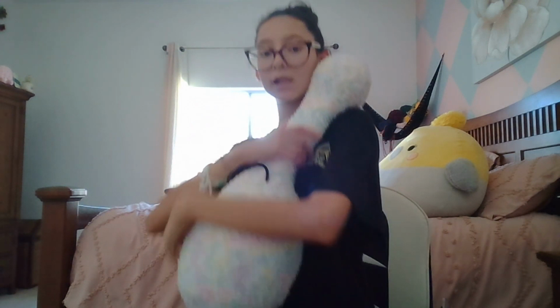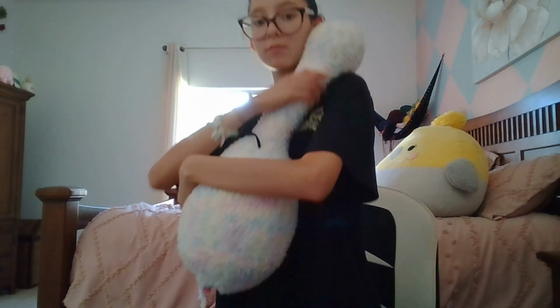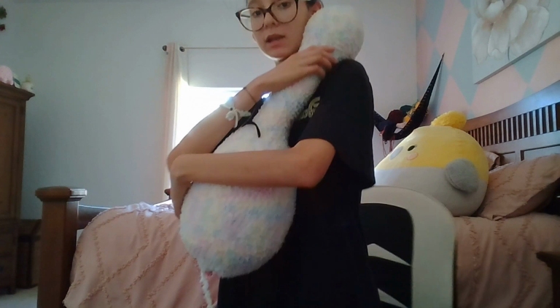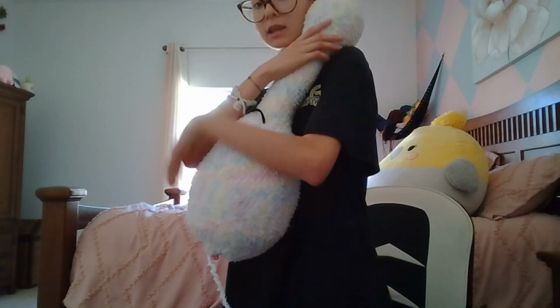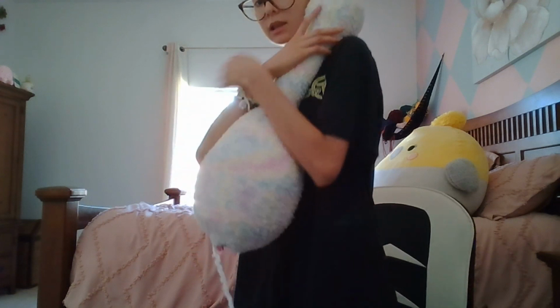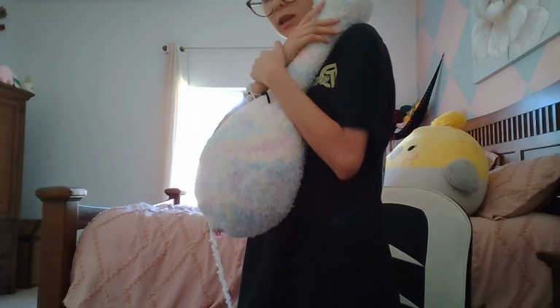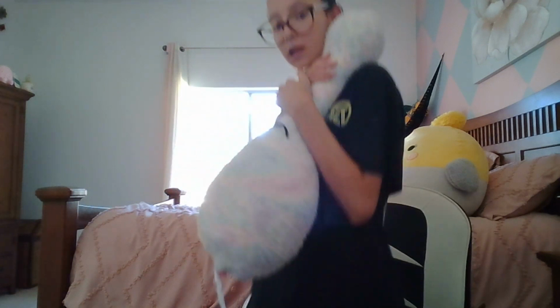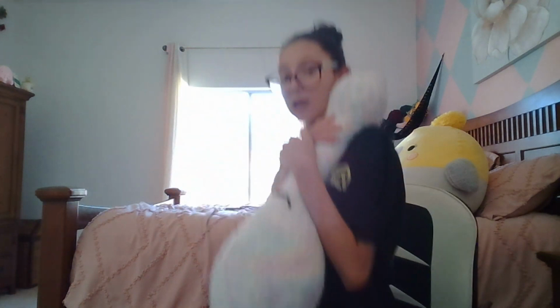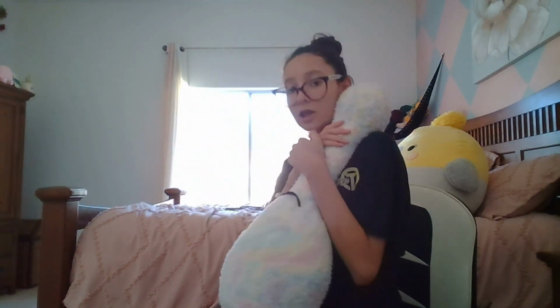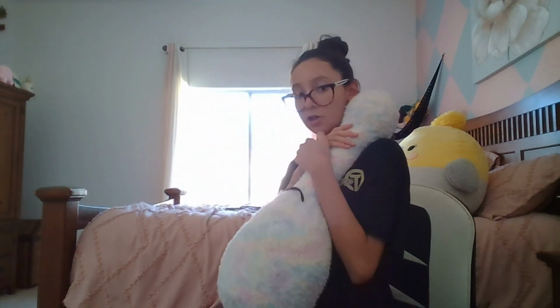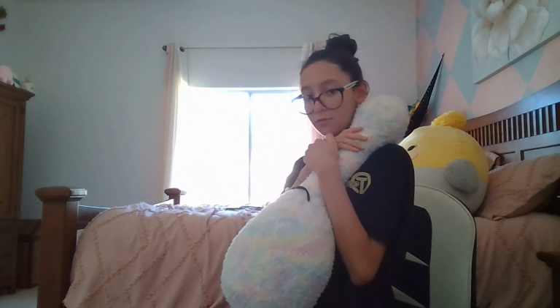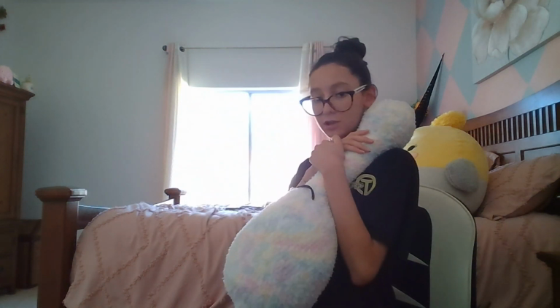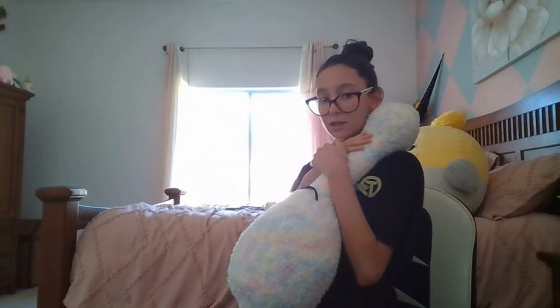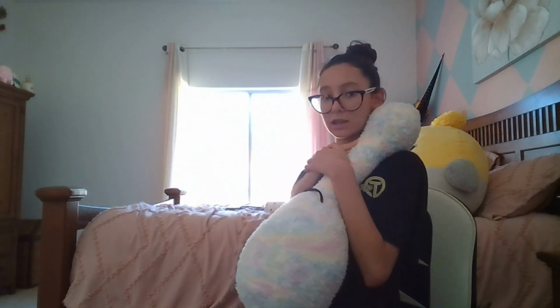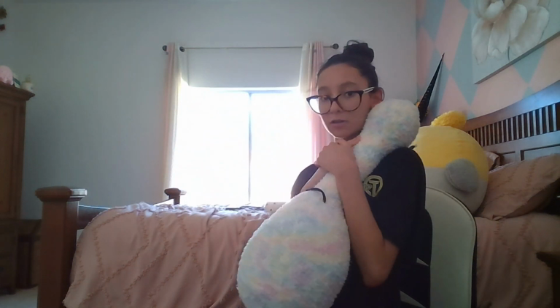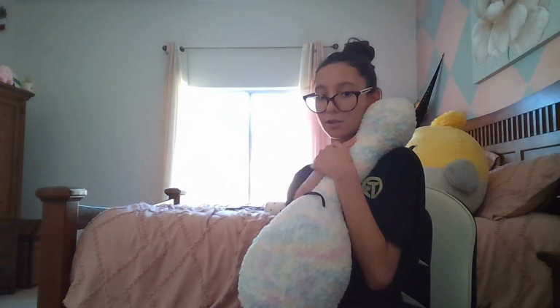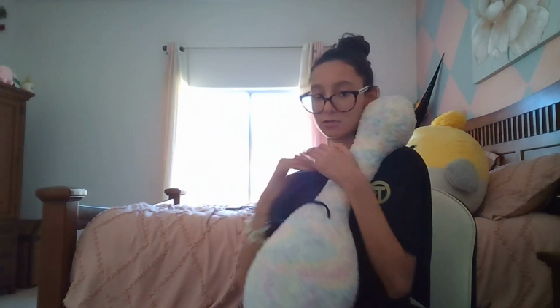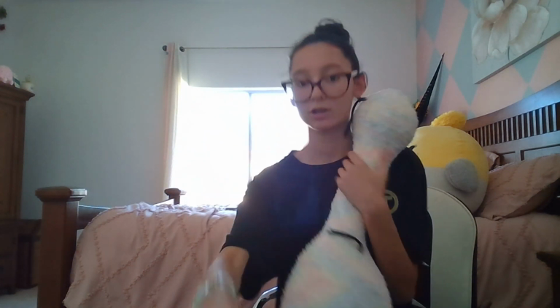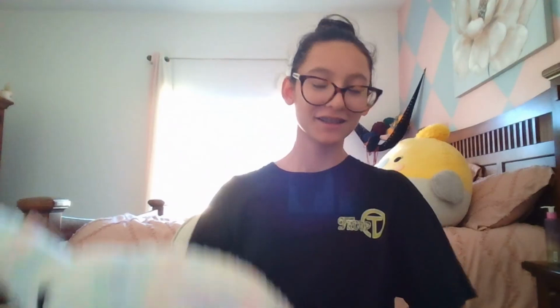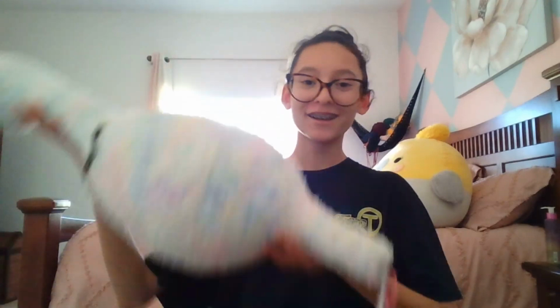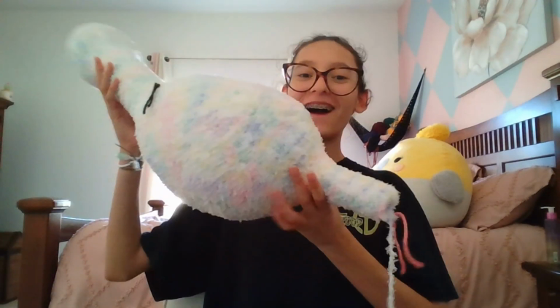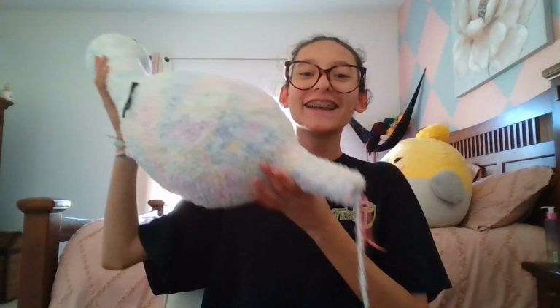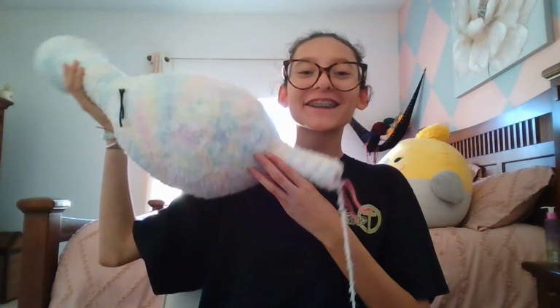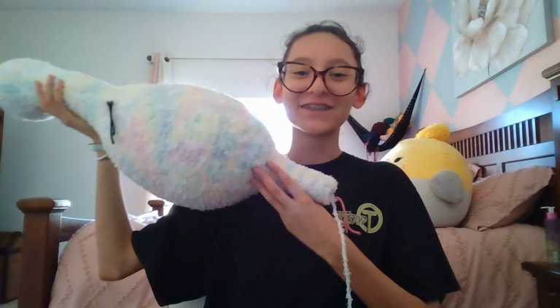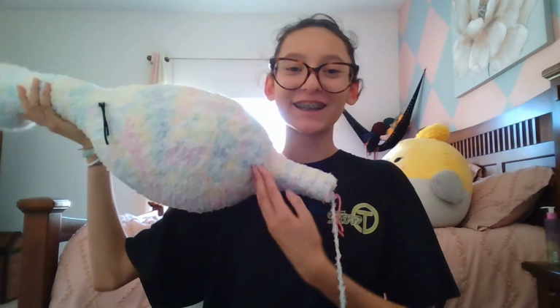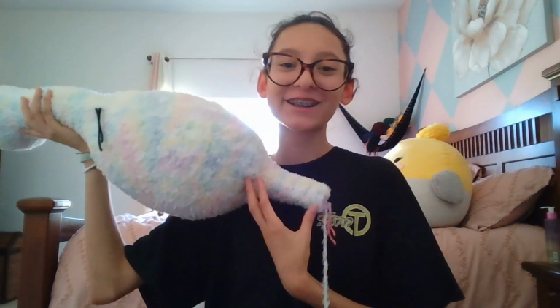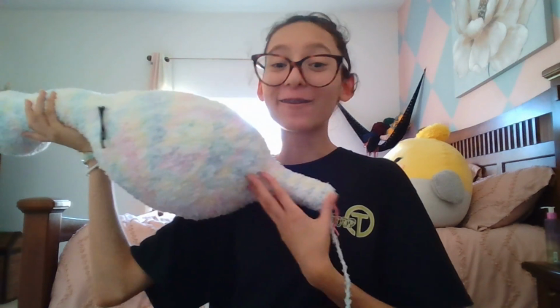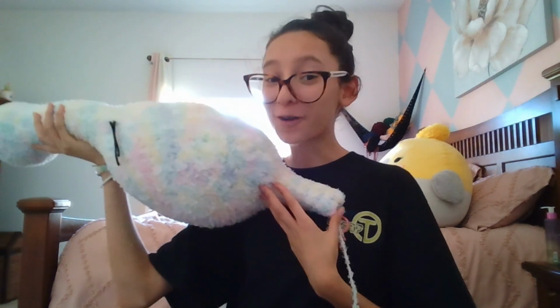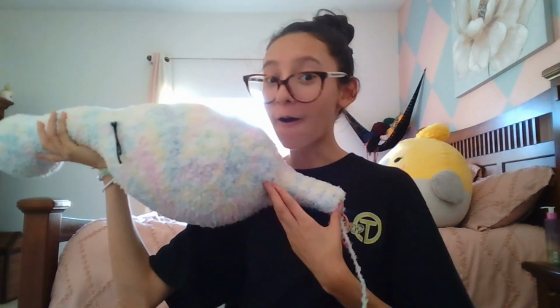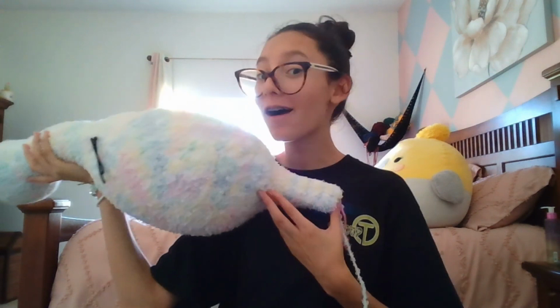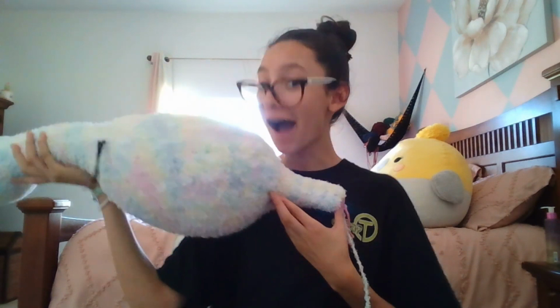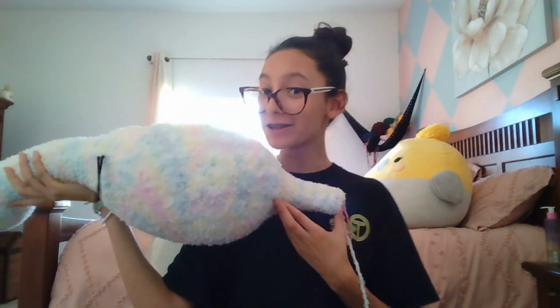But this is huge, this is really huge. I just finished row 100!